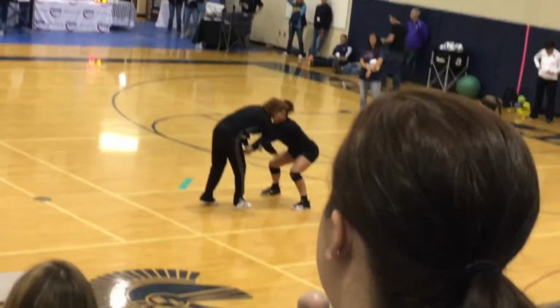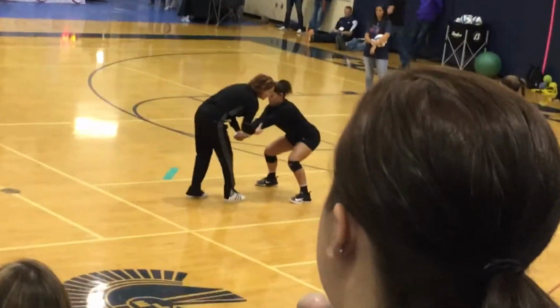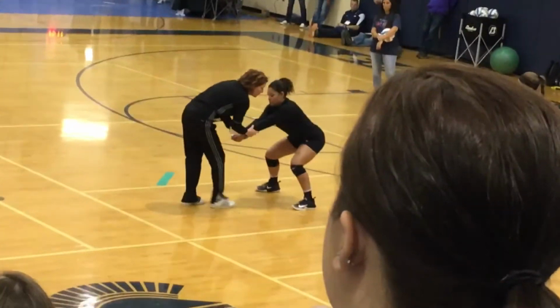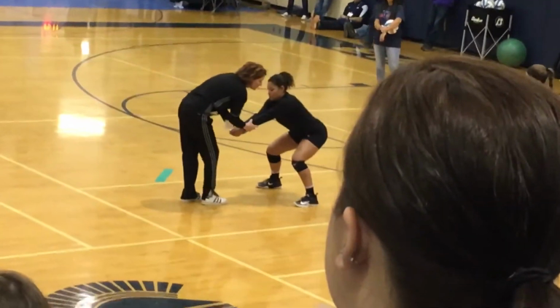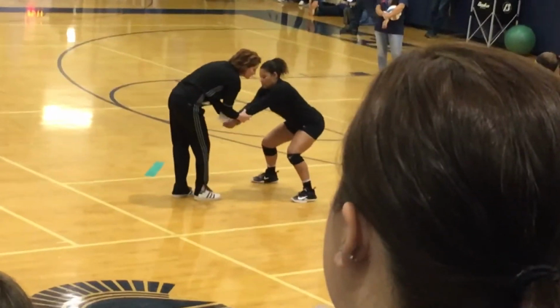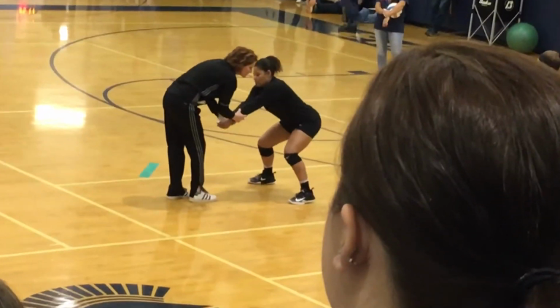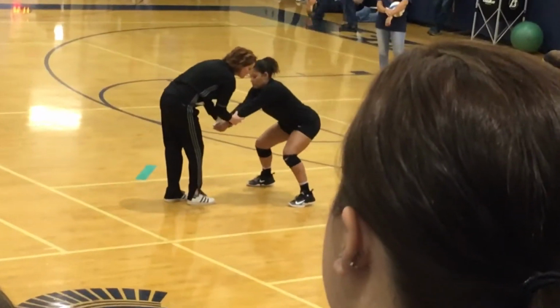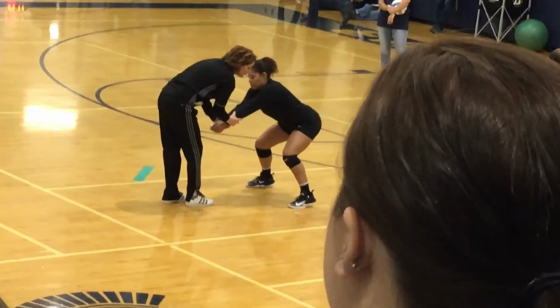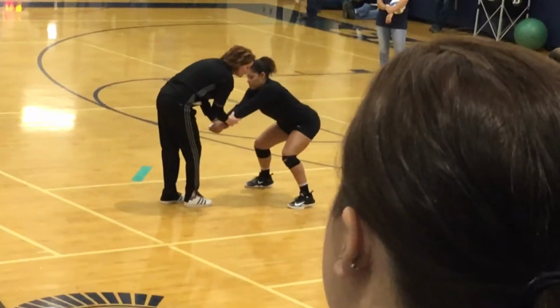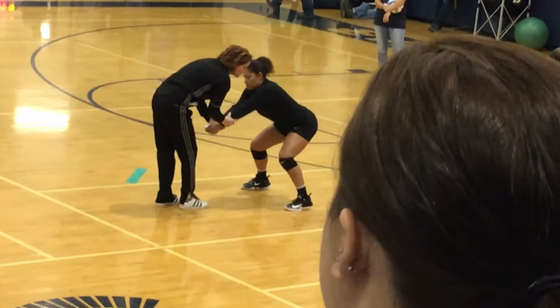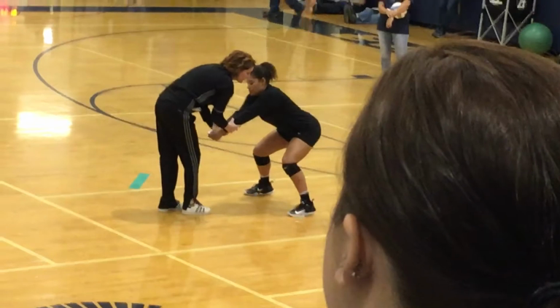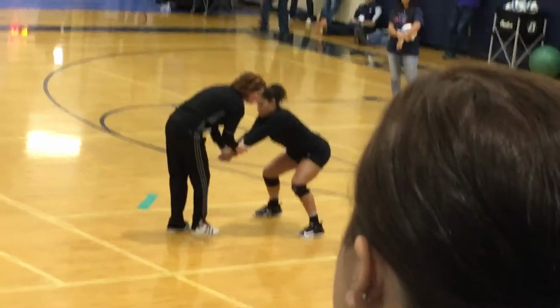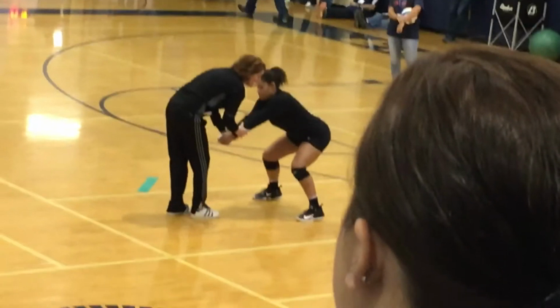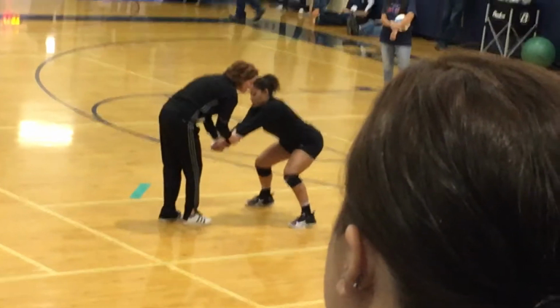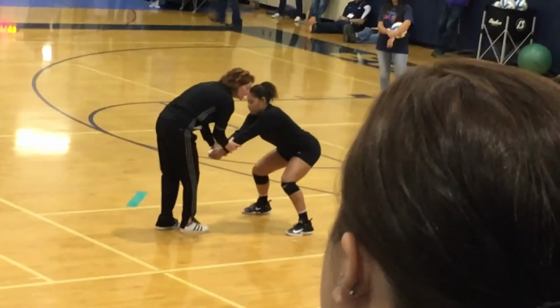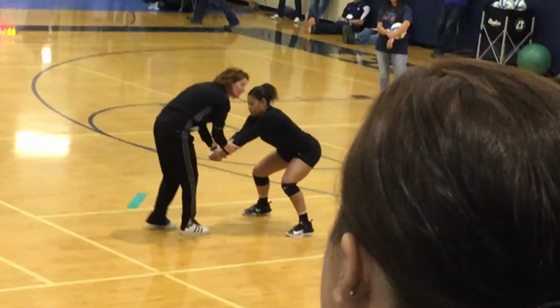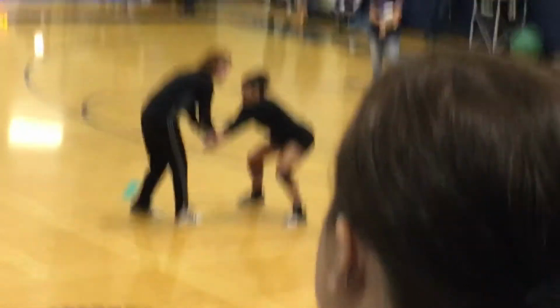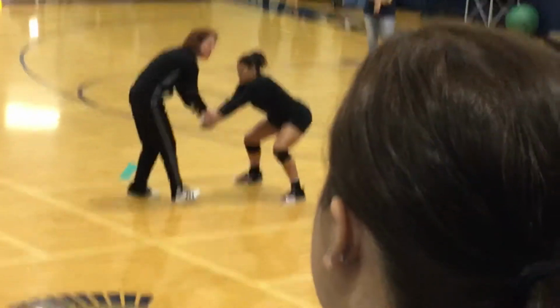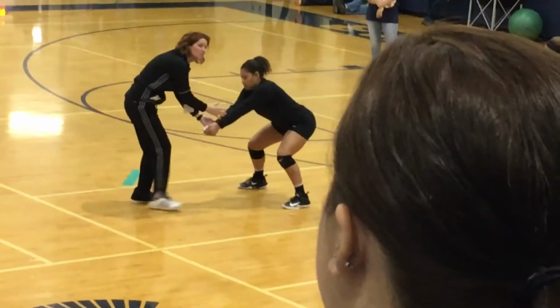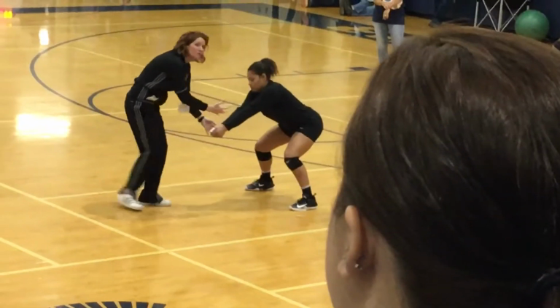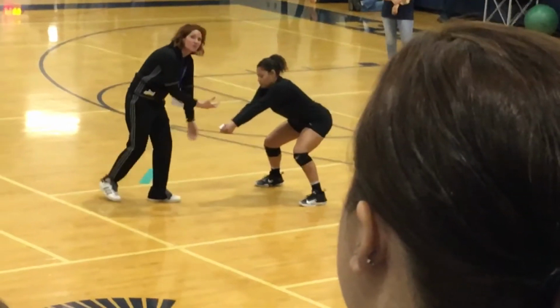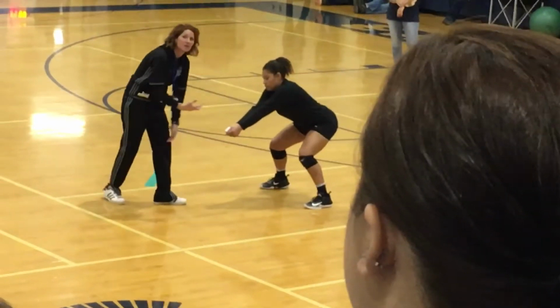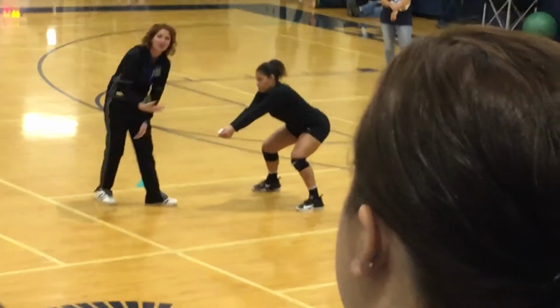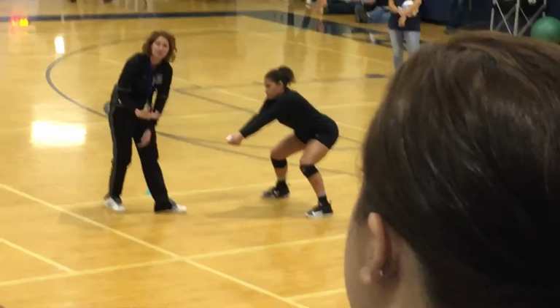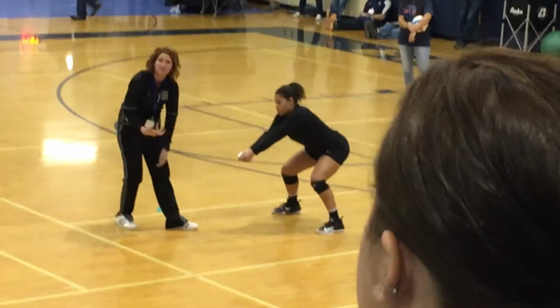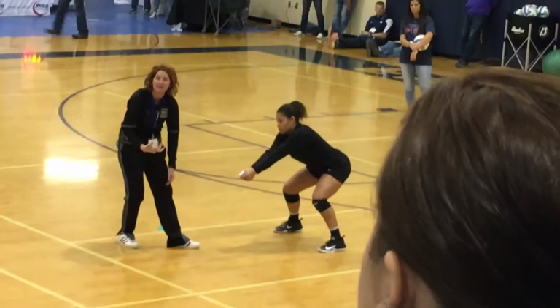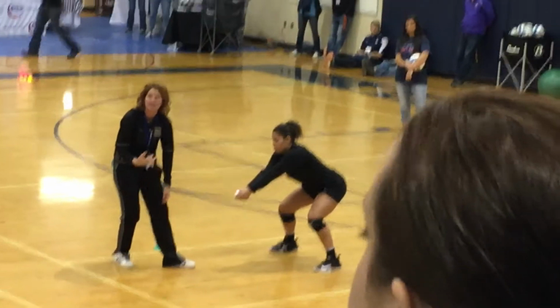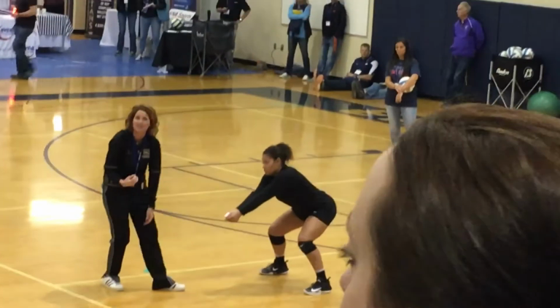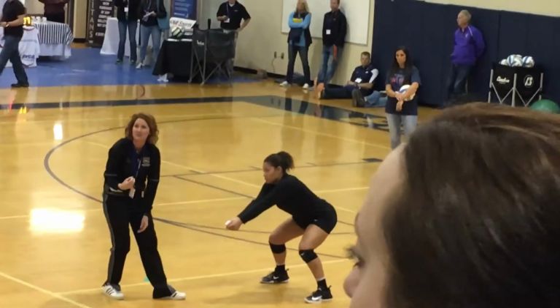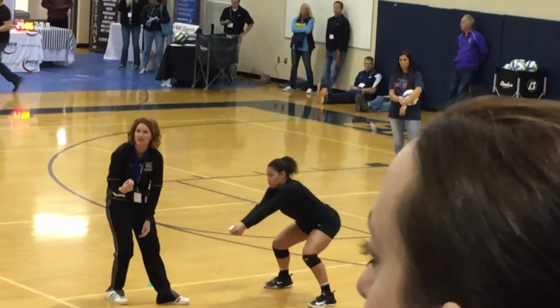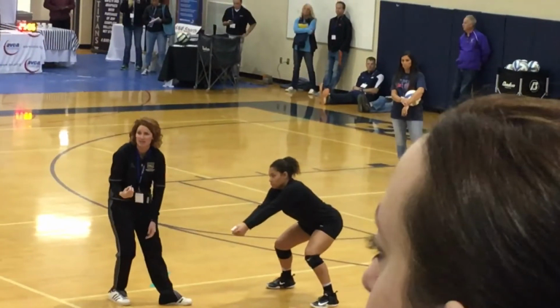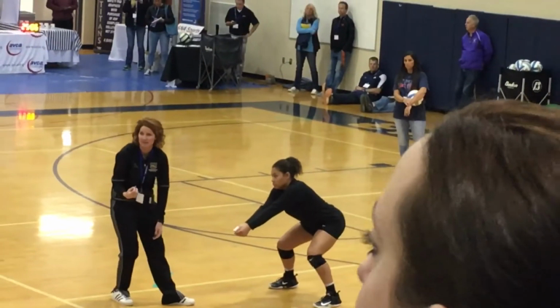You're on the balls of your feet as you pass the ball. It's a lot easier to move when you're on the balls of your feet than it is to be on your heels.